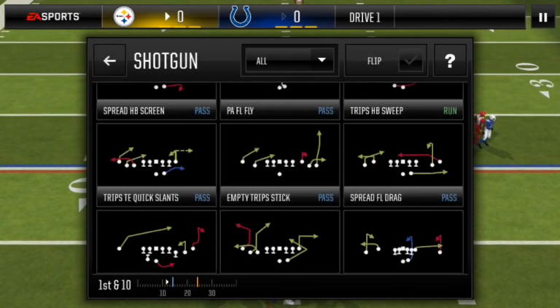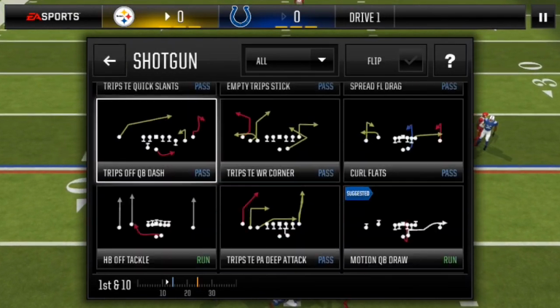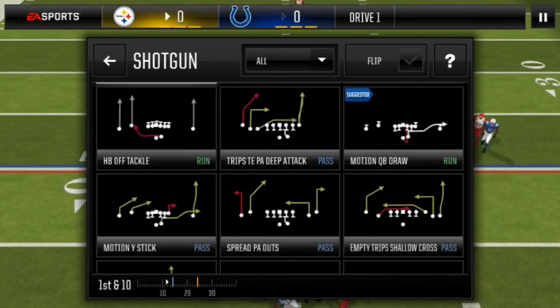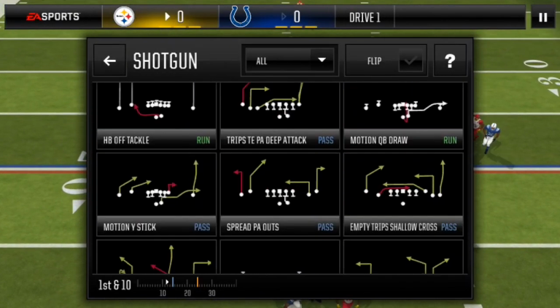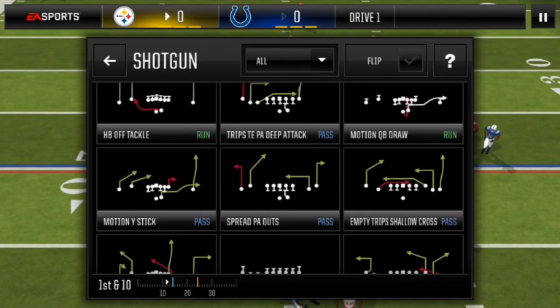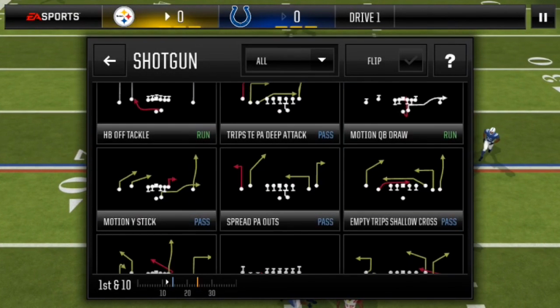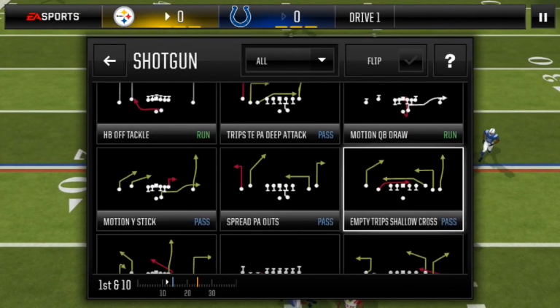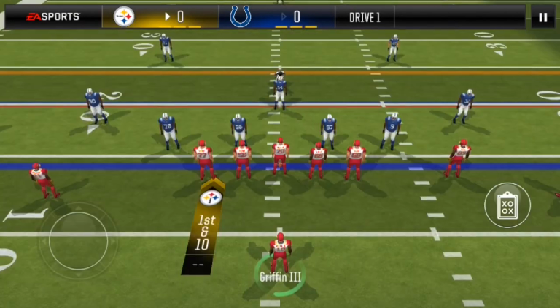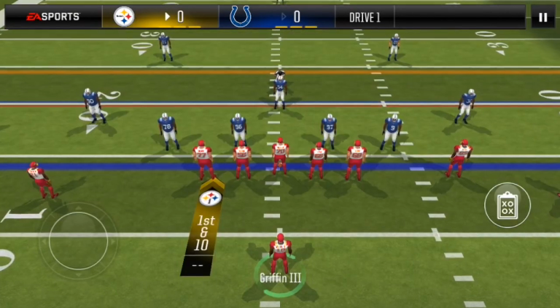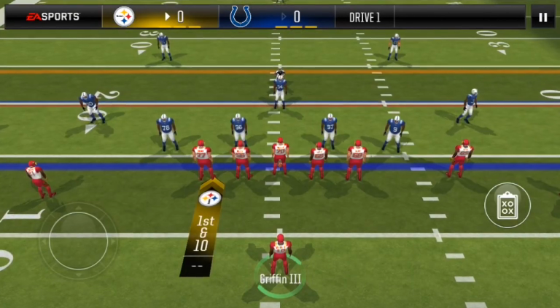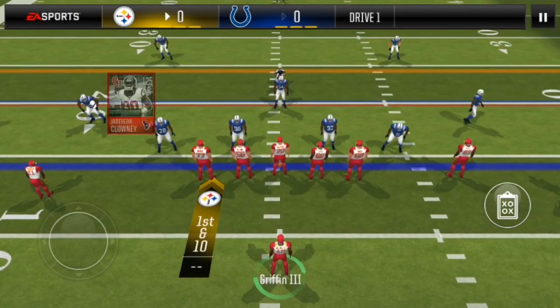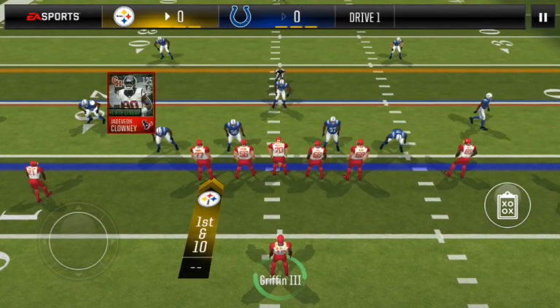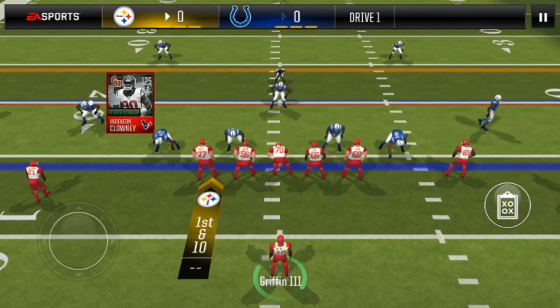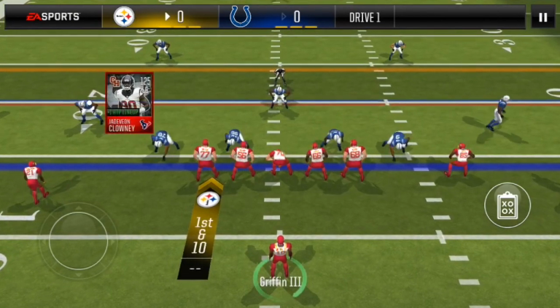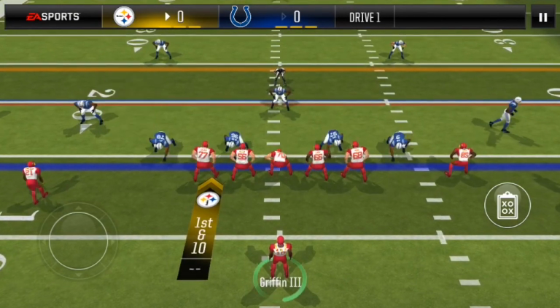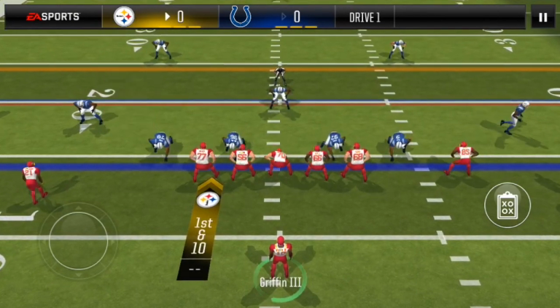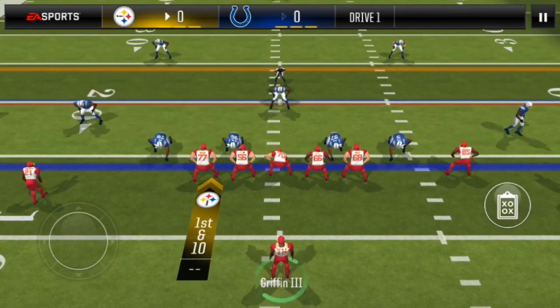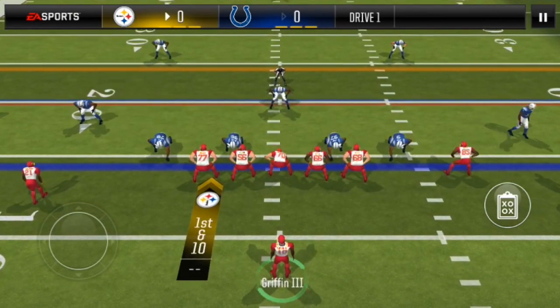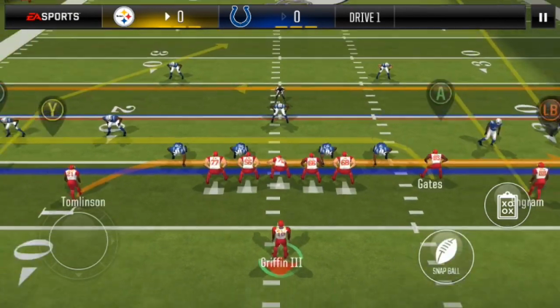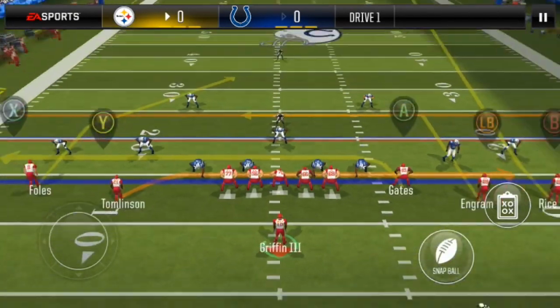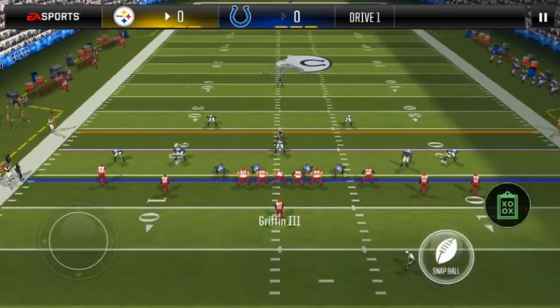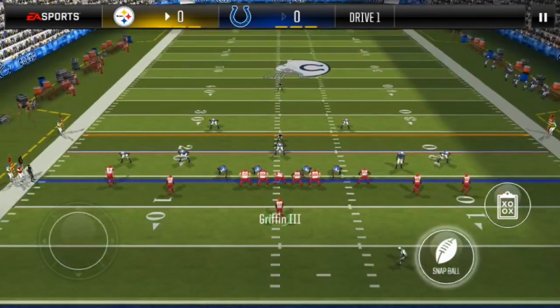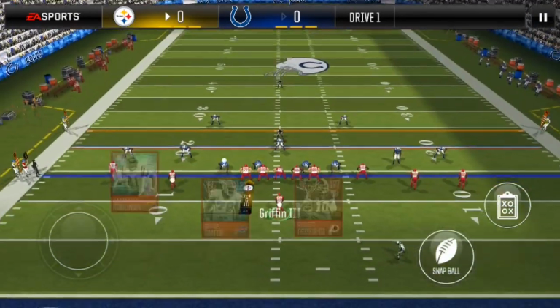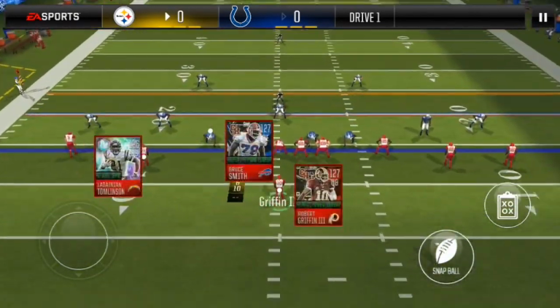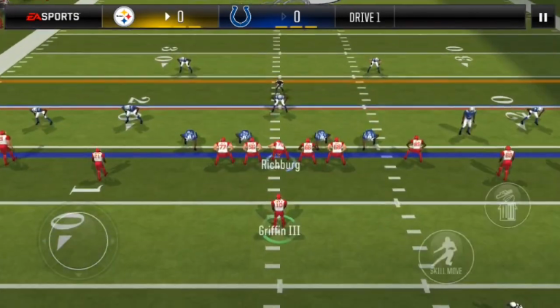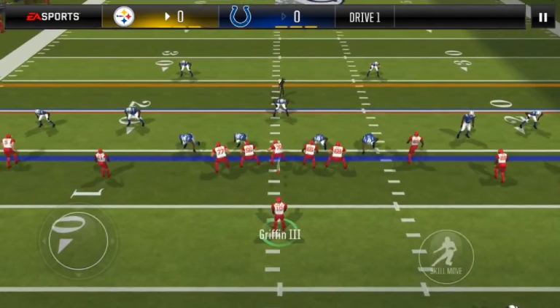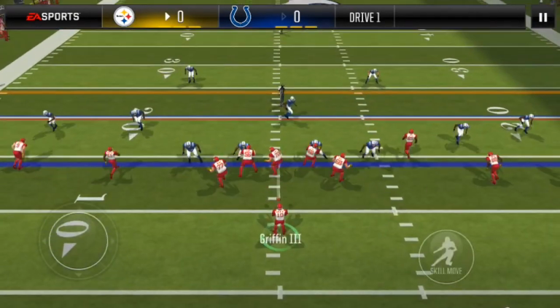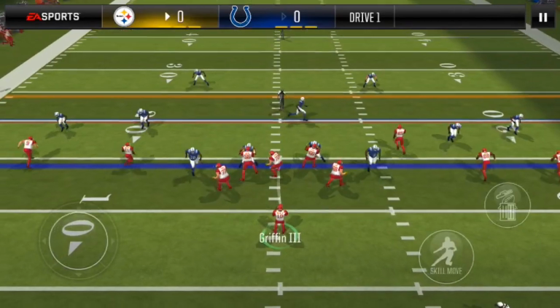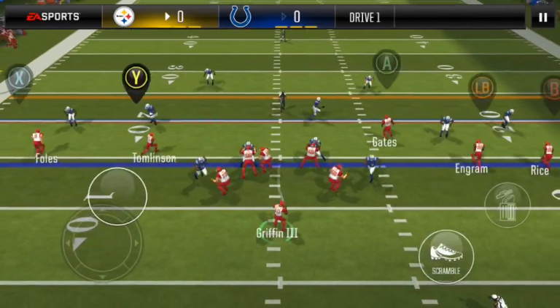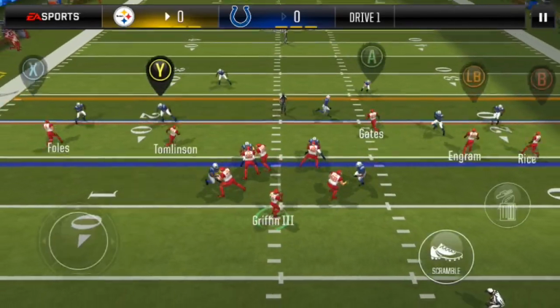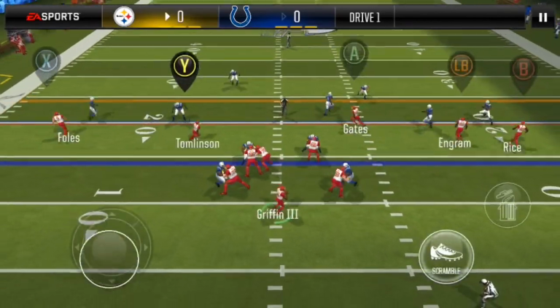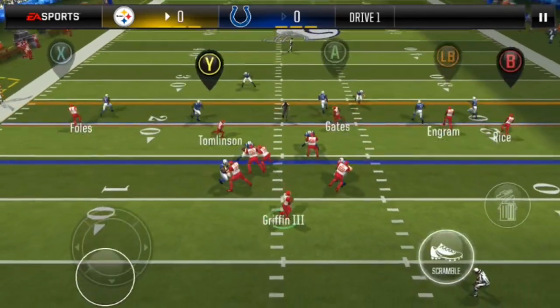Starting off with empty trip shallow cross. This is uncounted man coverage.